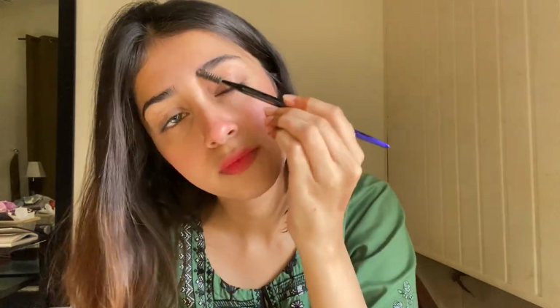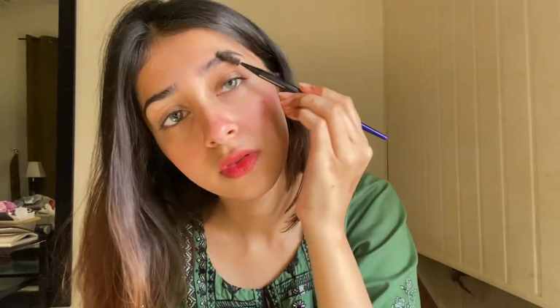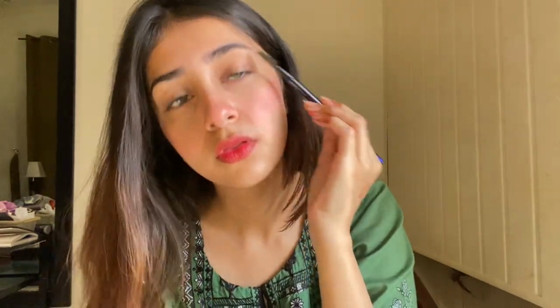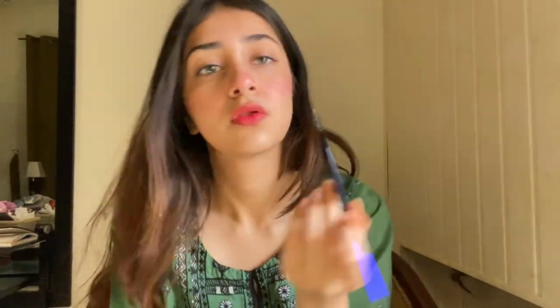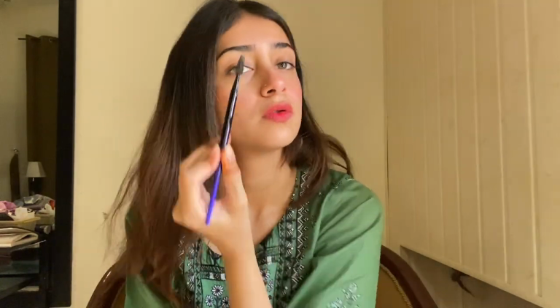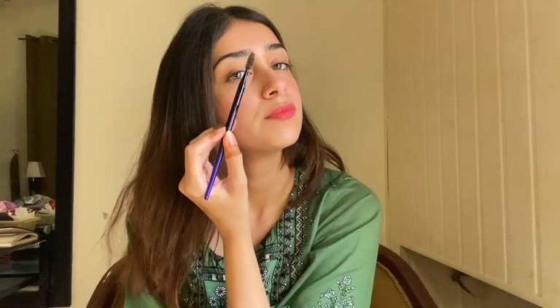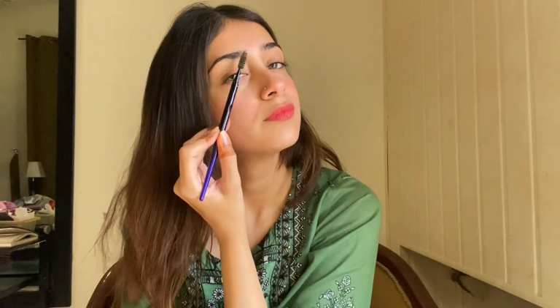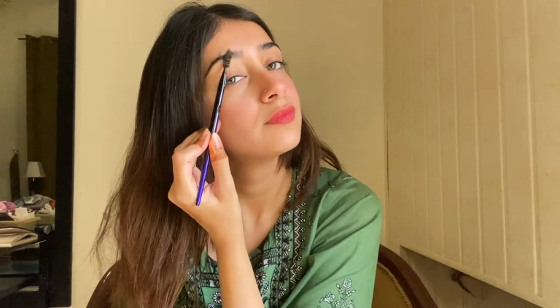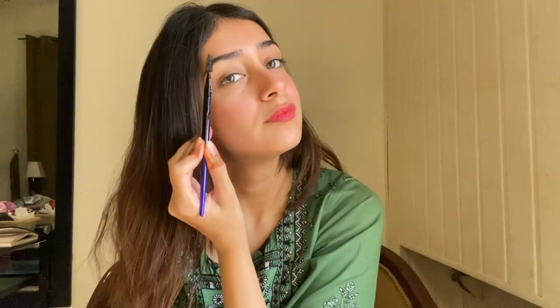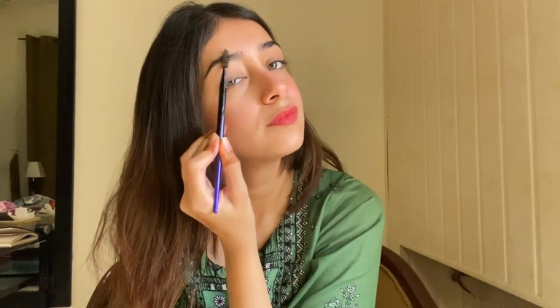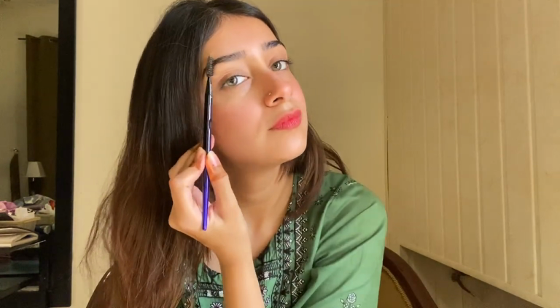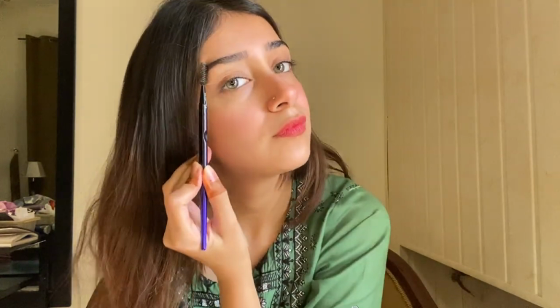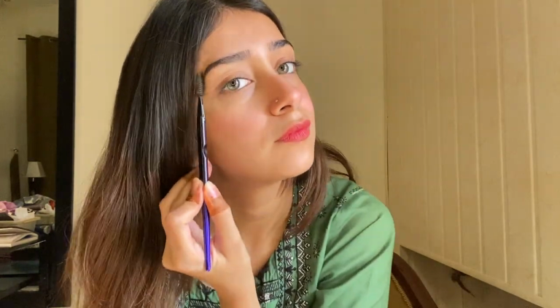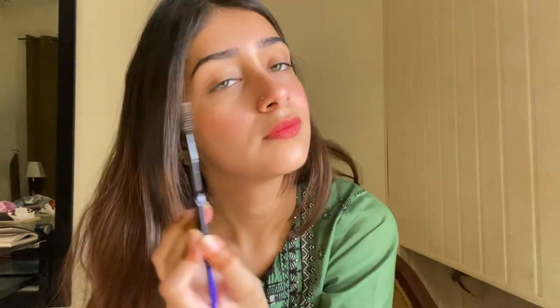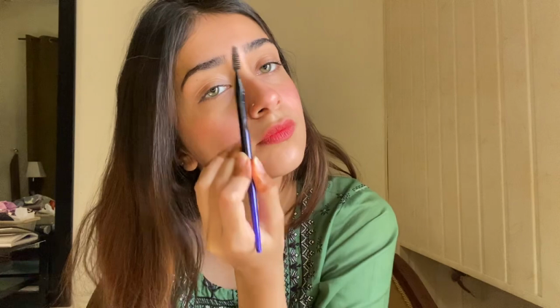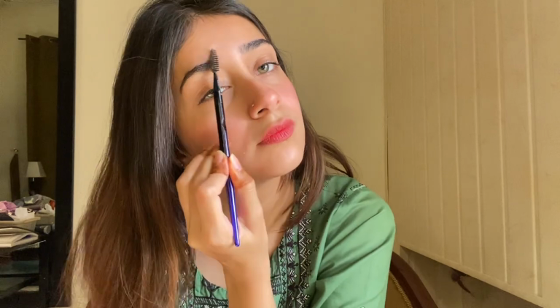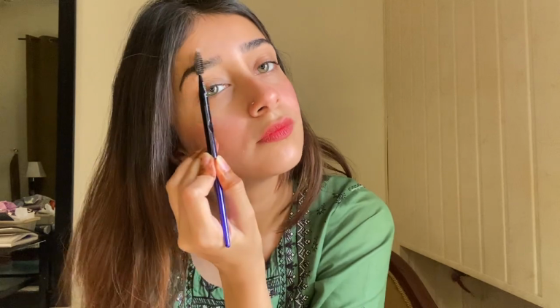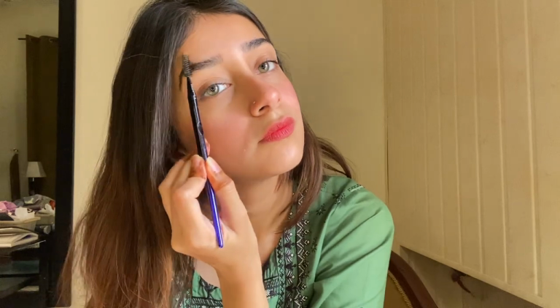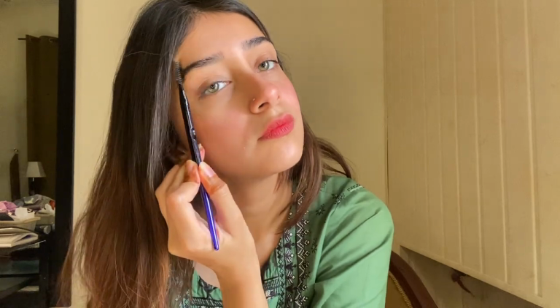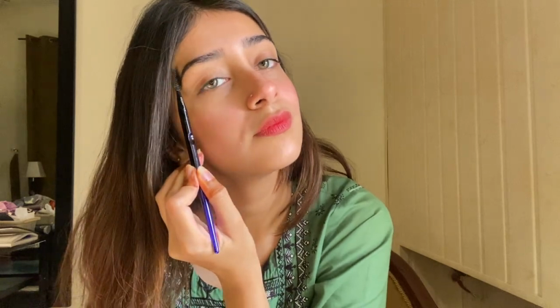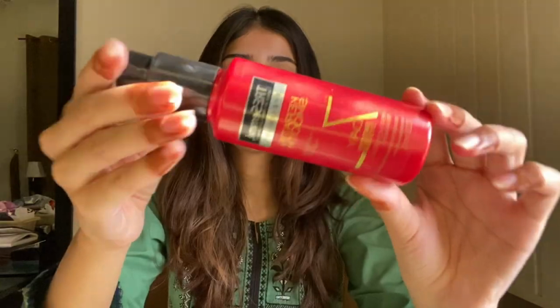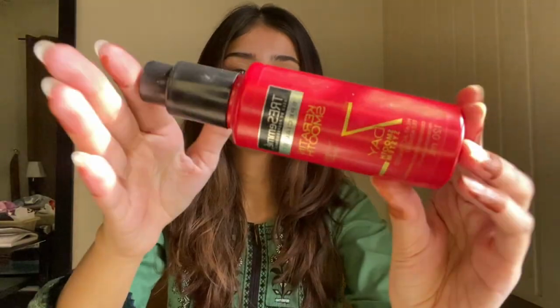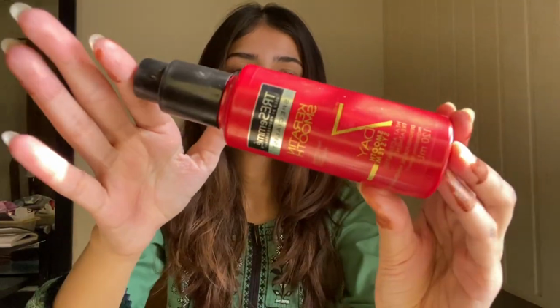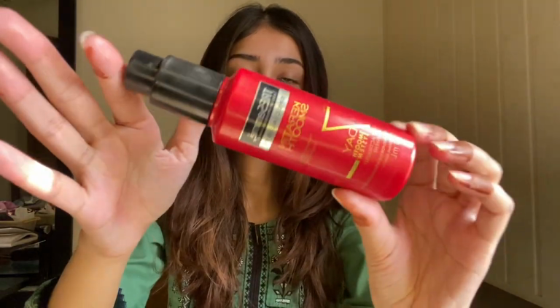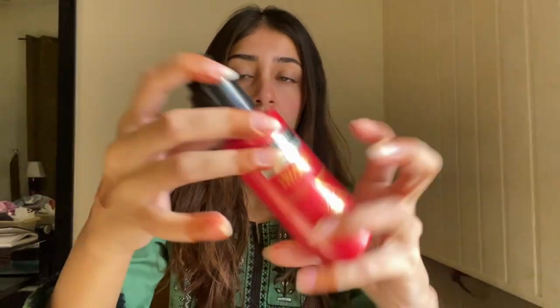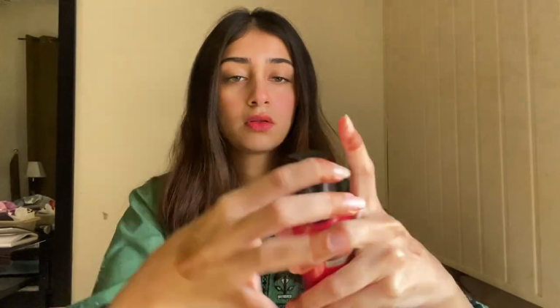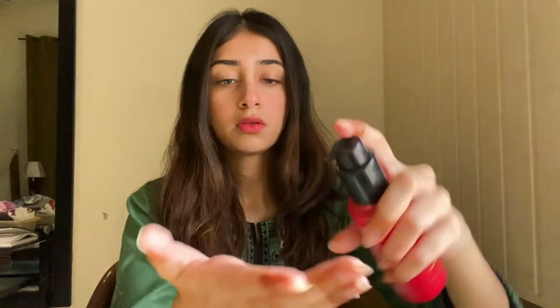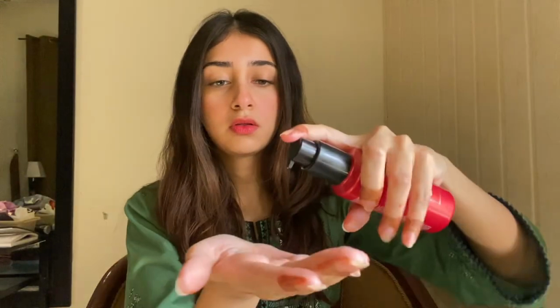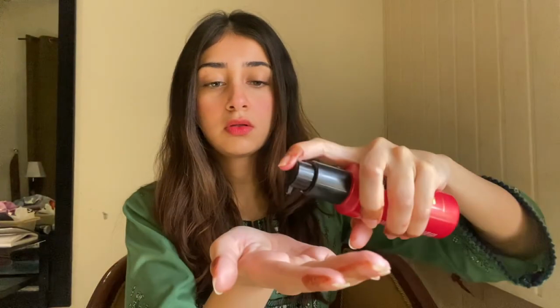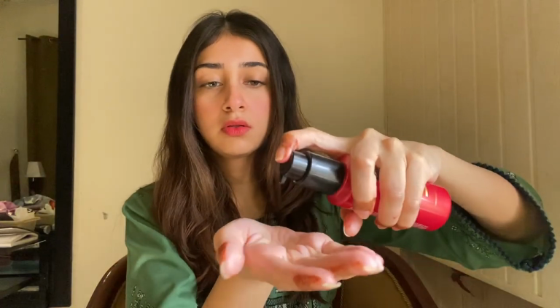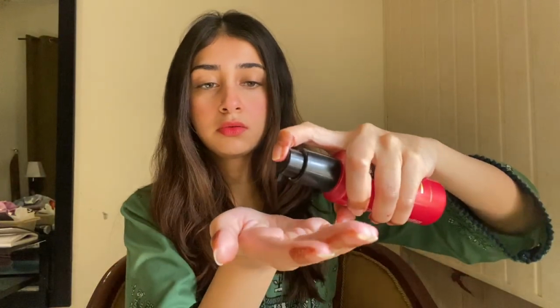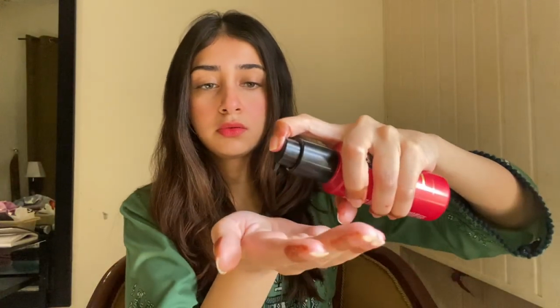Also brush your eyebrows with a spoolie so that they look neat.